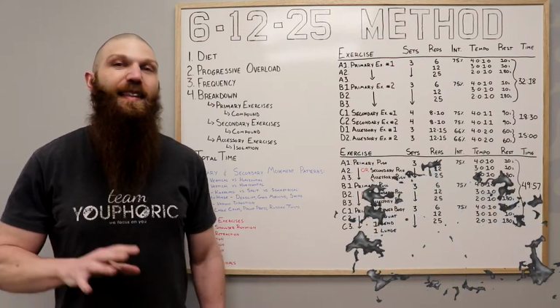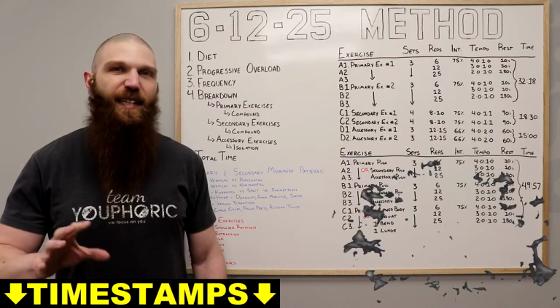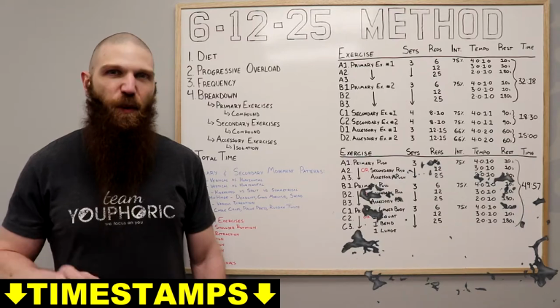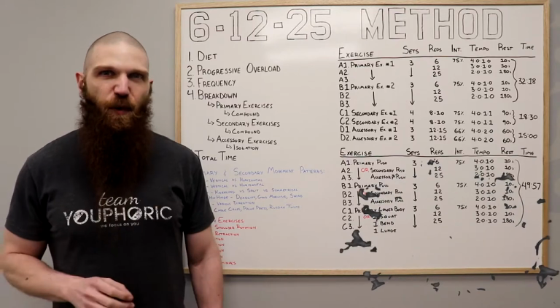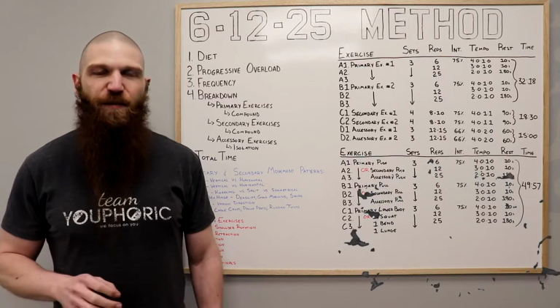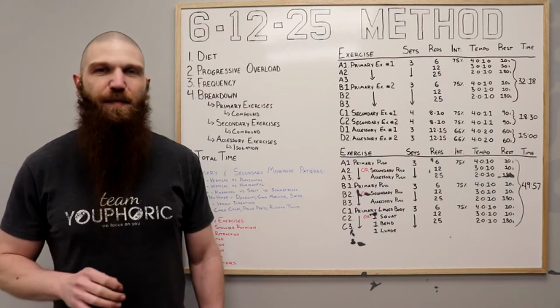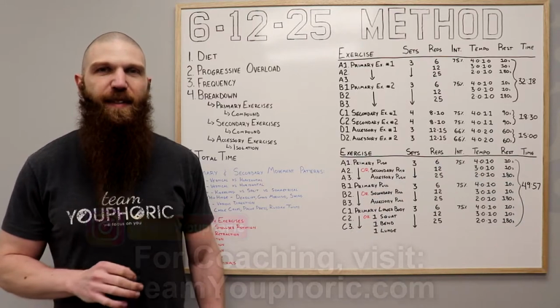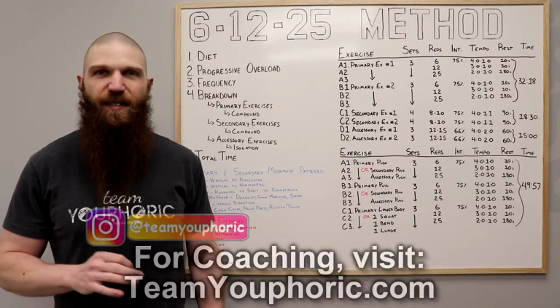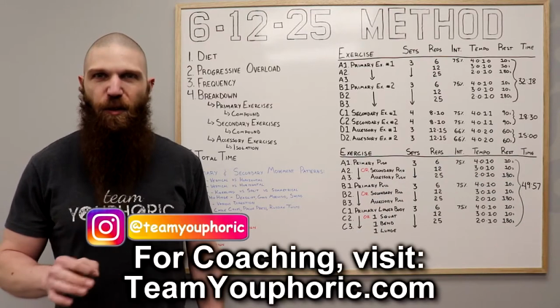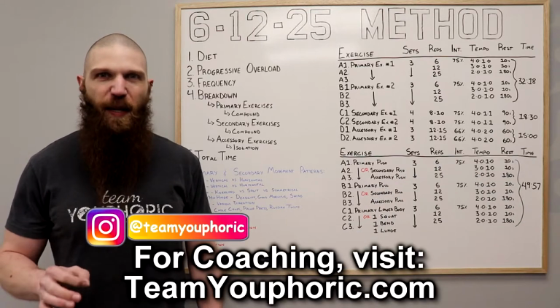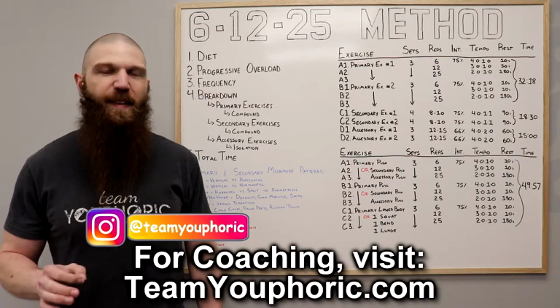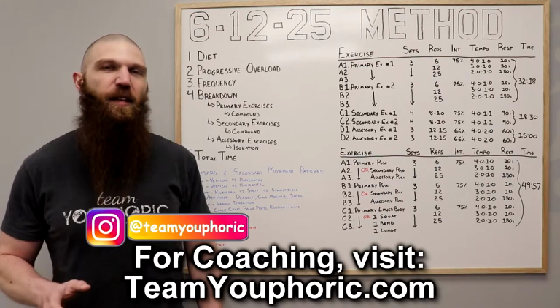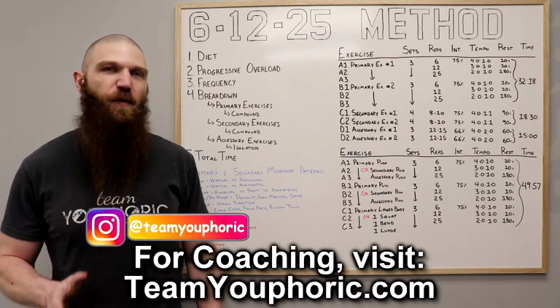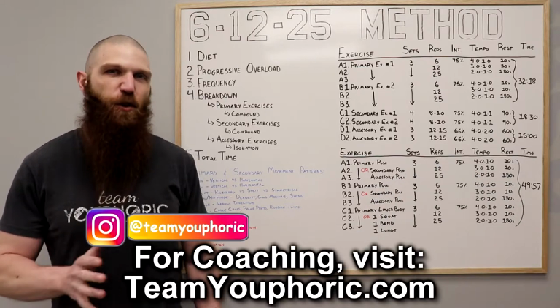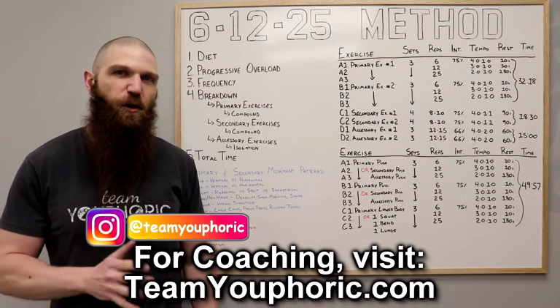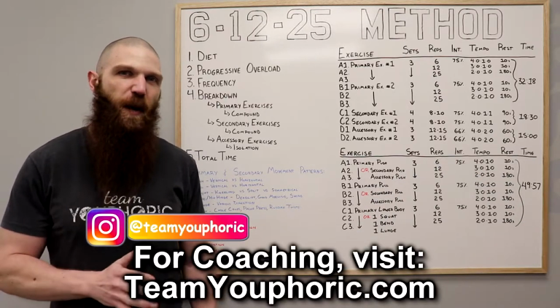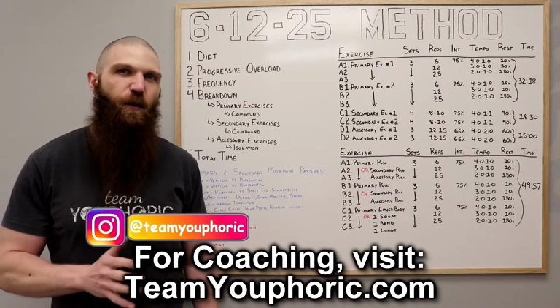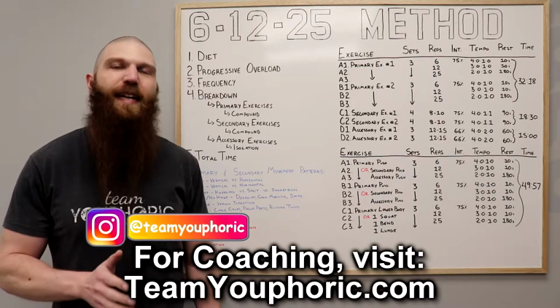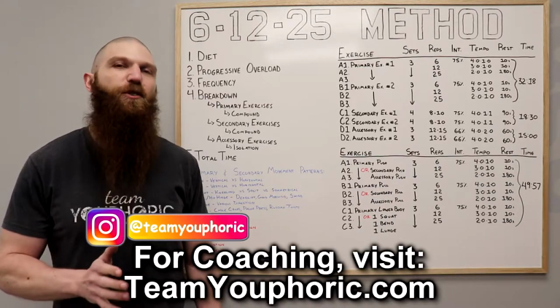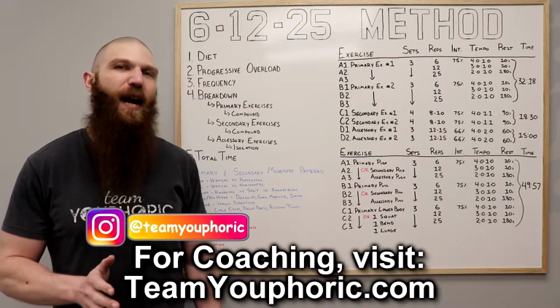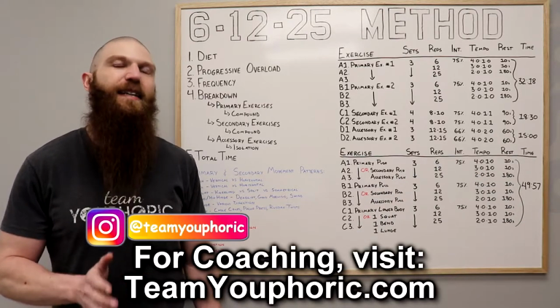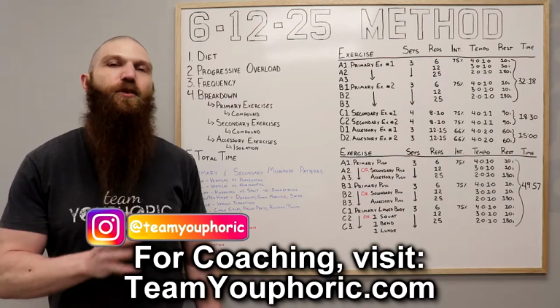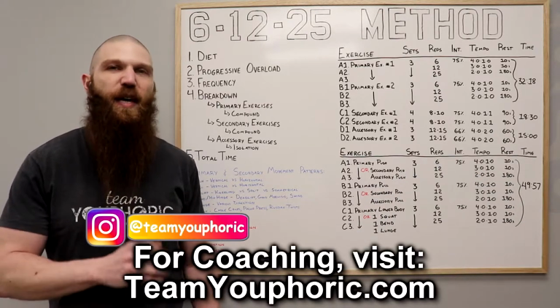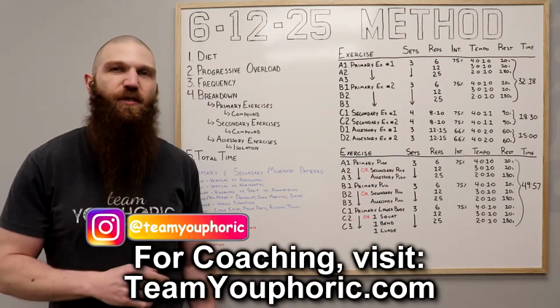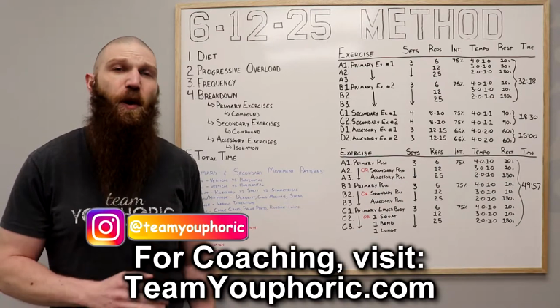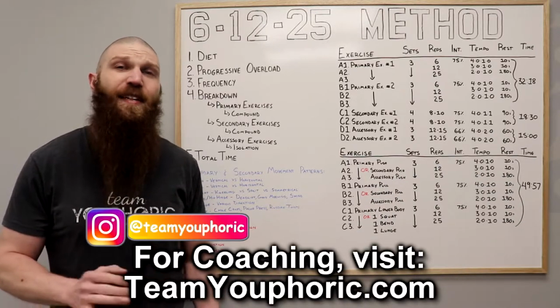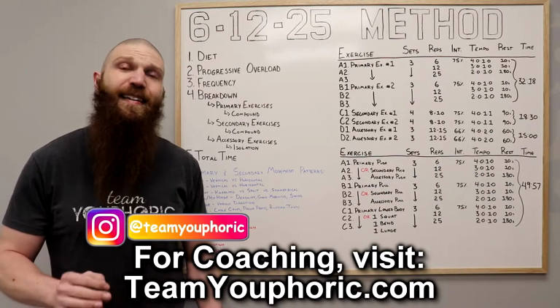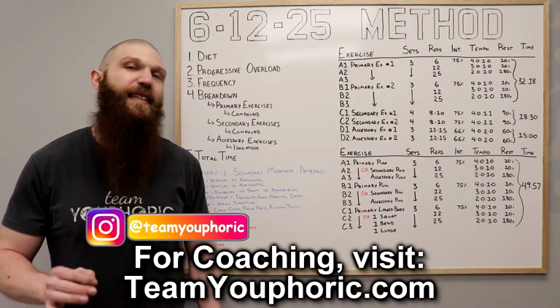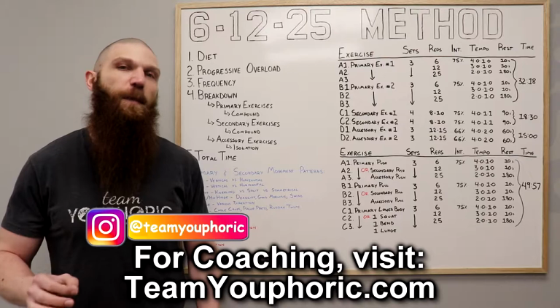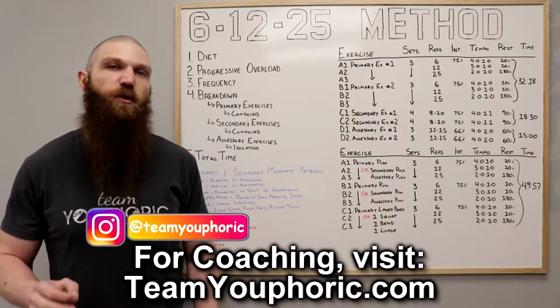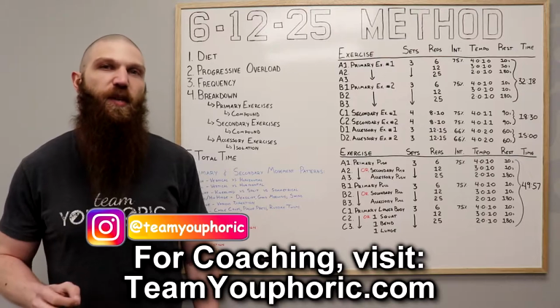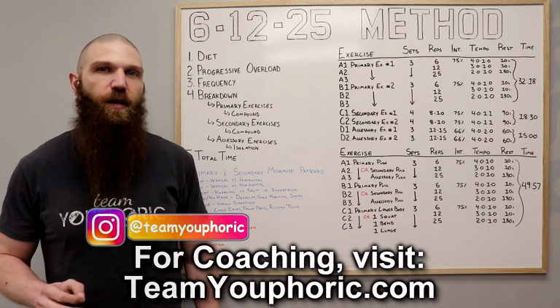The 6-12-25 method is another method that I learned from Charles Poliquin. I tried it in 2012 and it is an absolute killer.